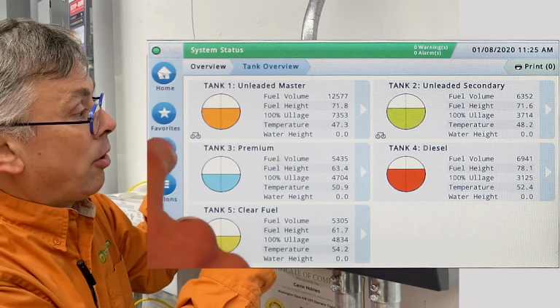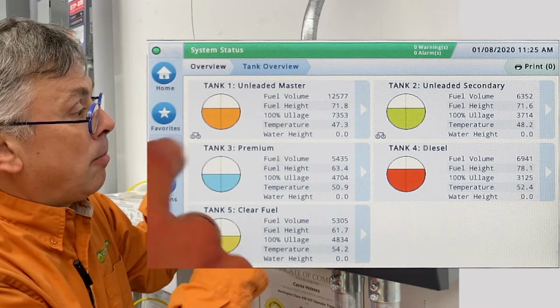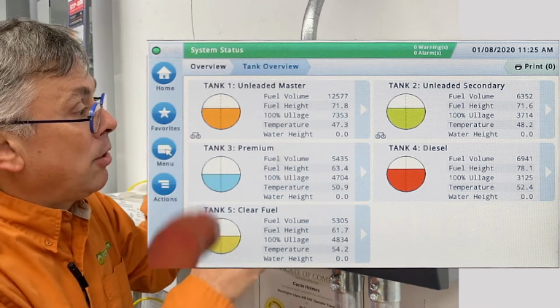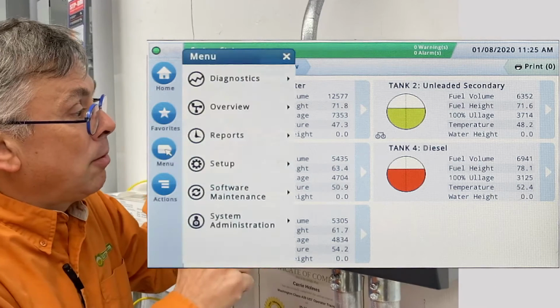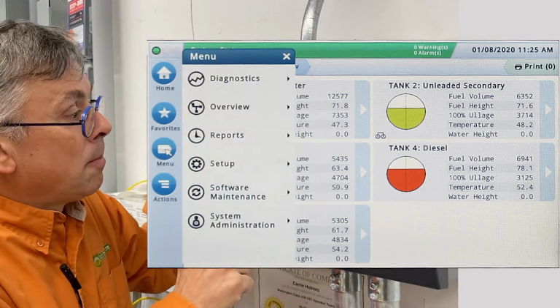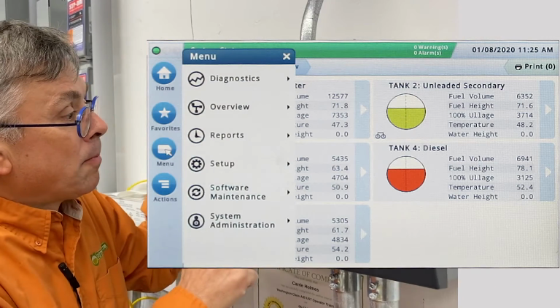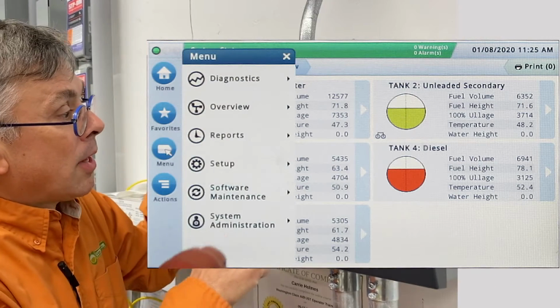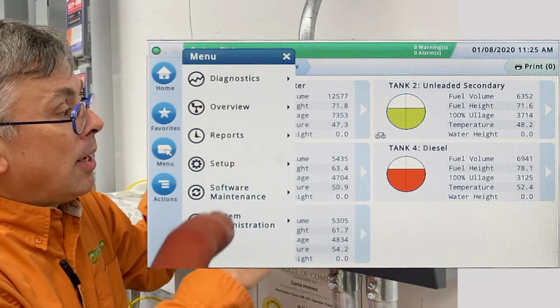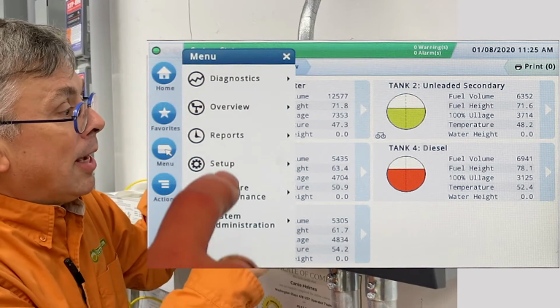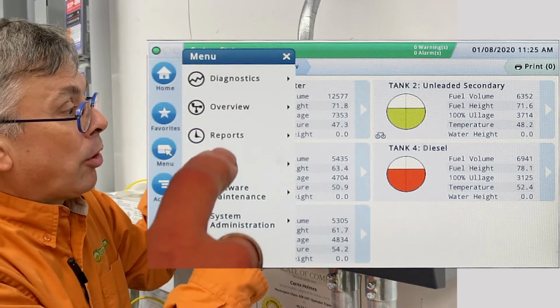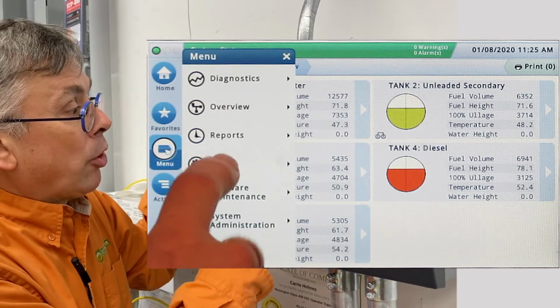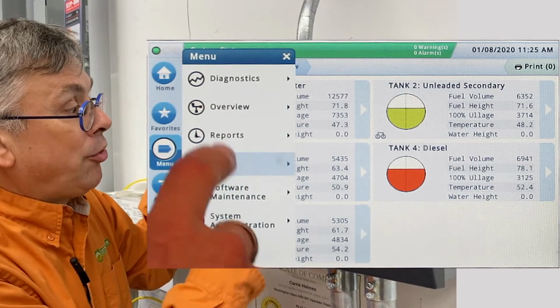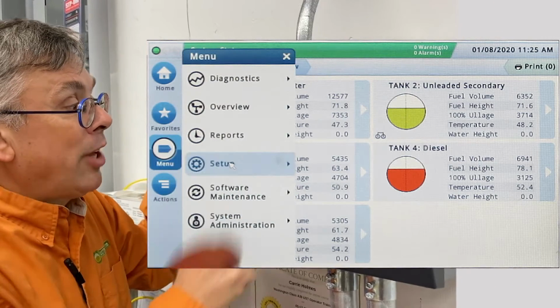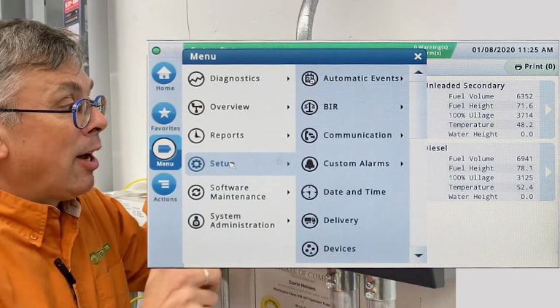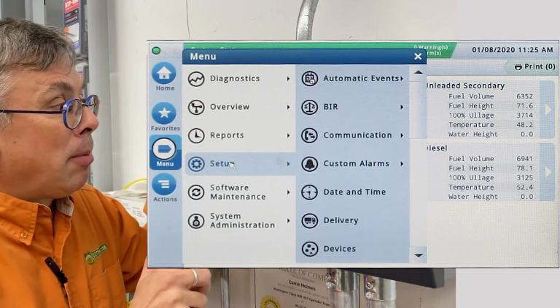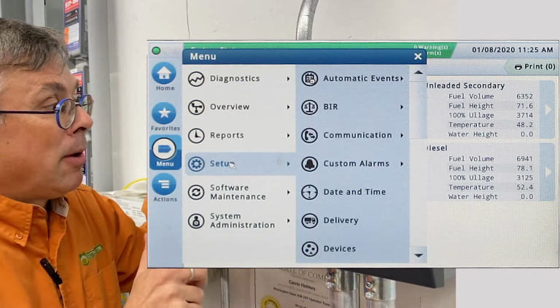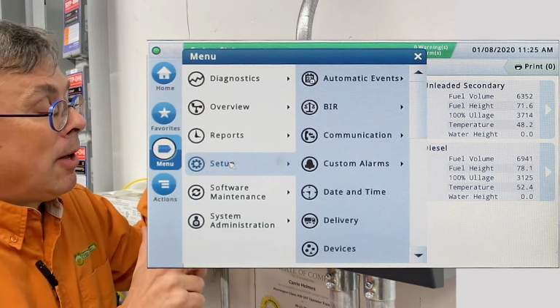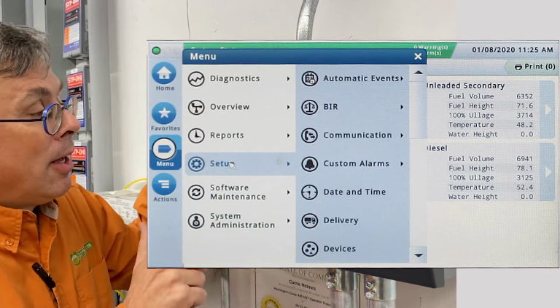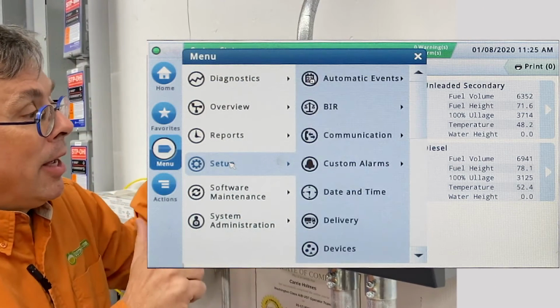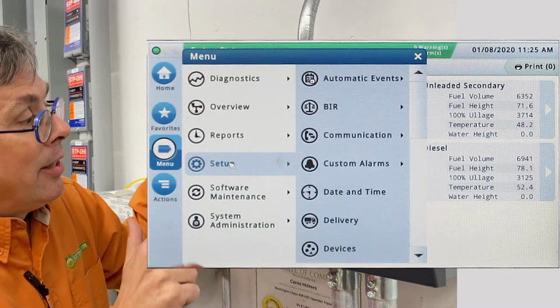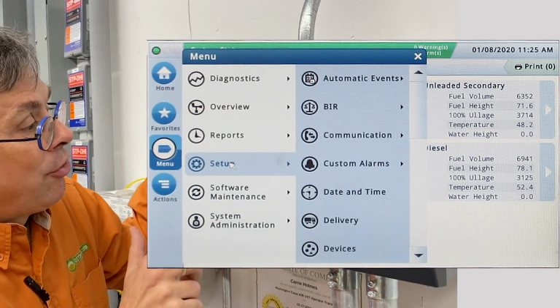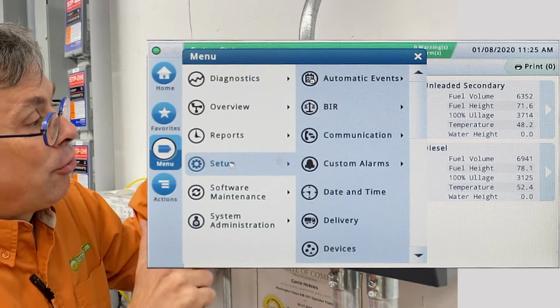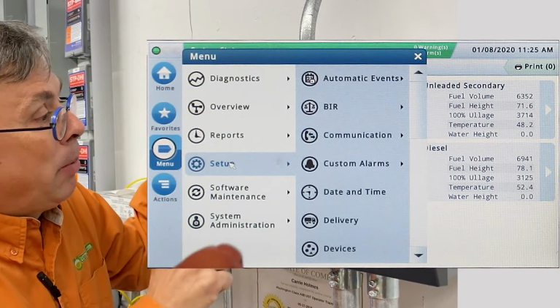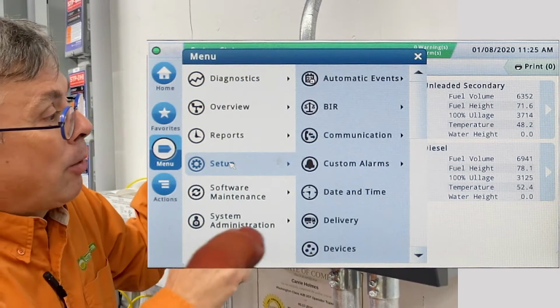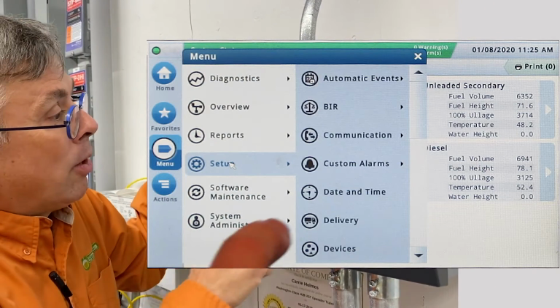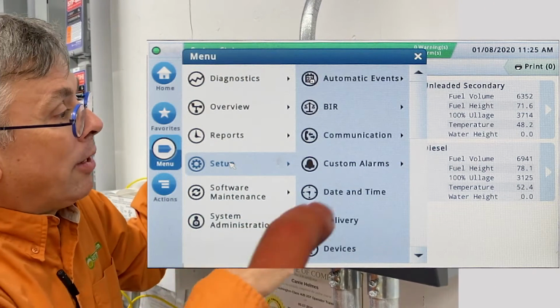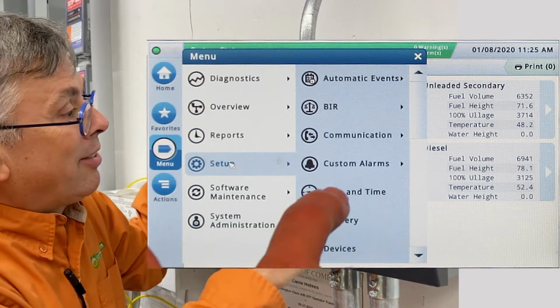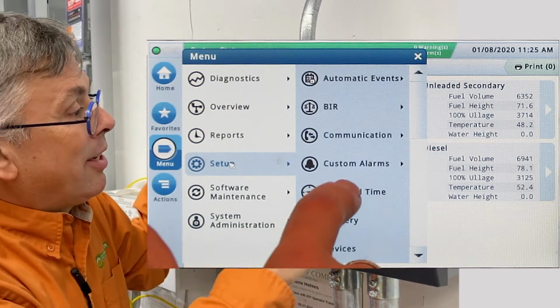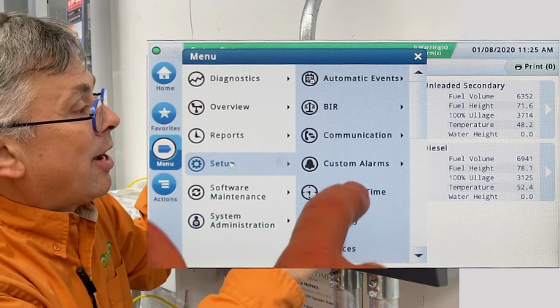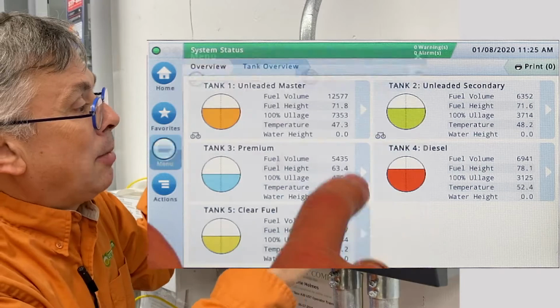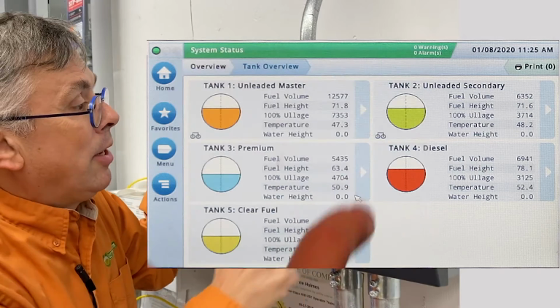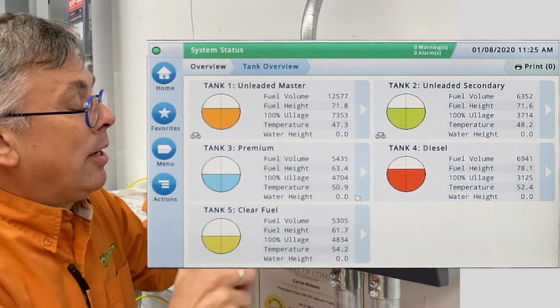Let's go to Menu, and we're going to go to Setup, and let's just pick one — let's say Time and Date.